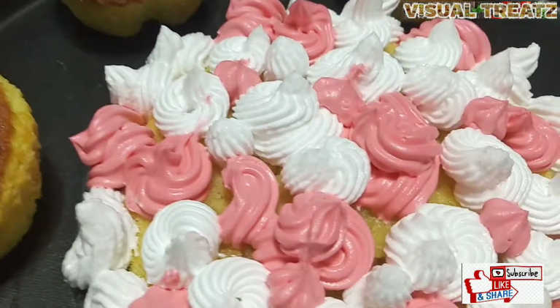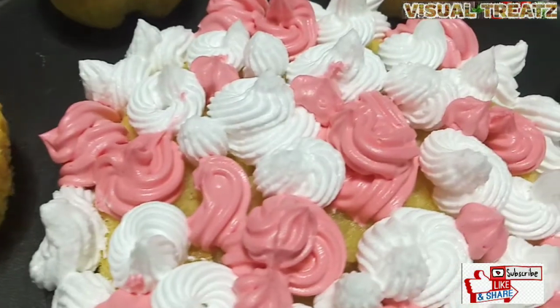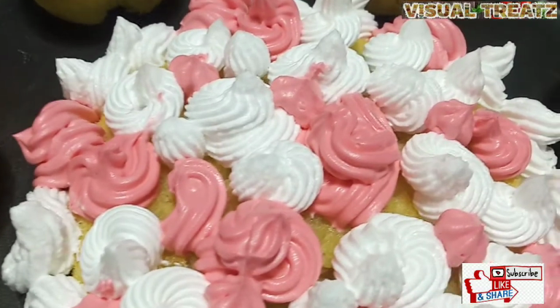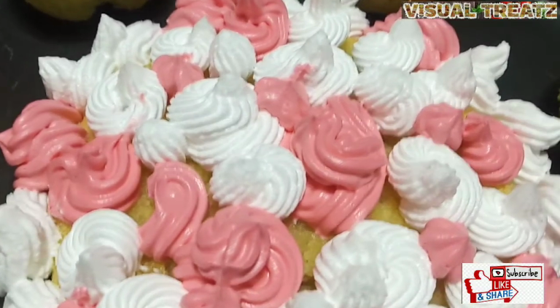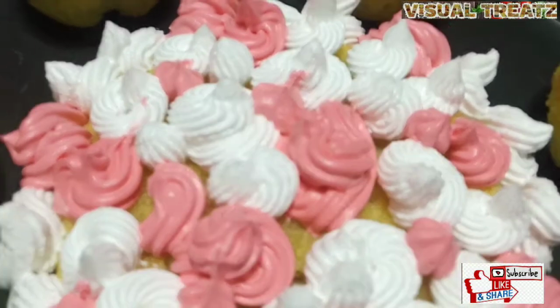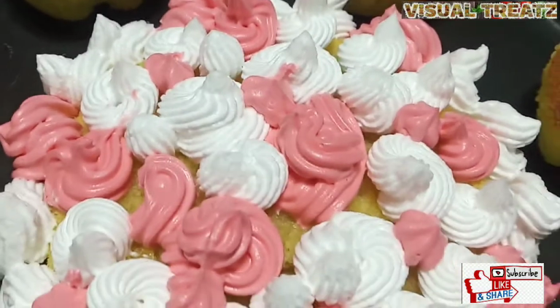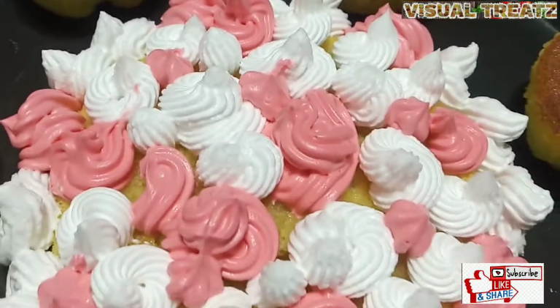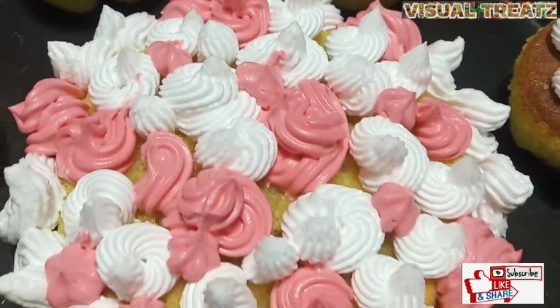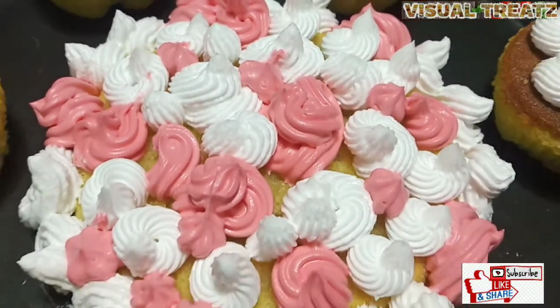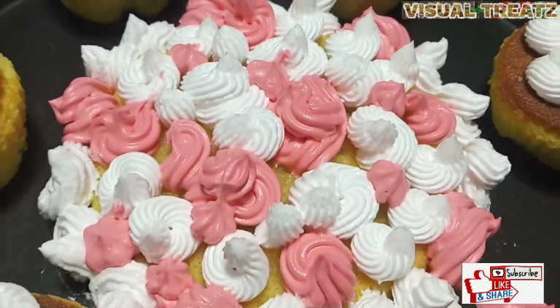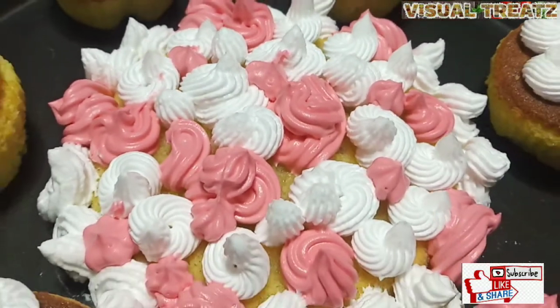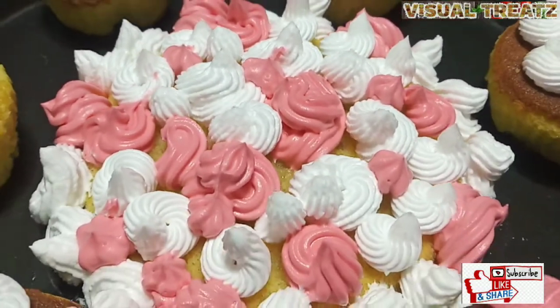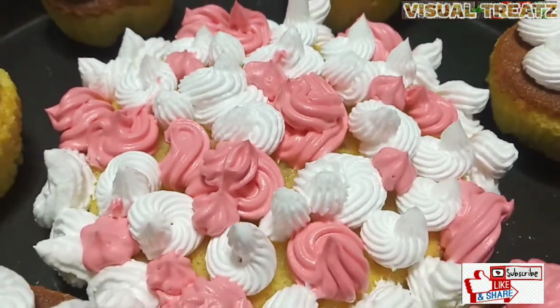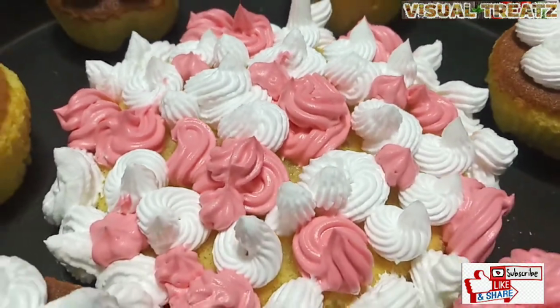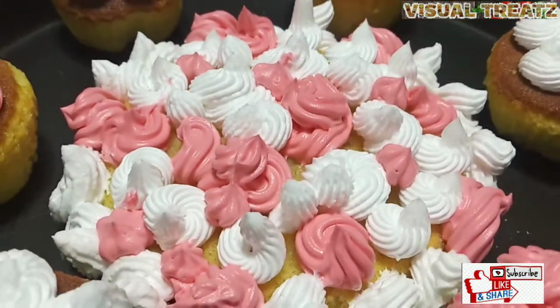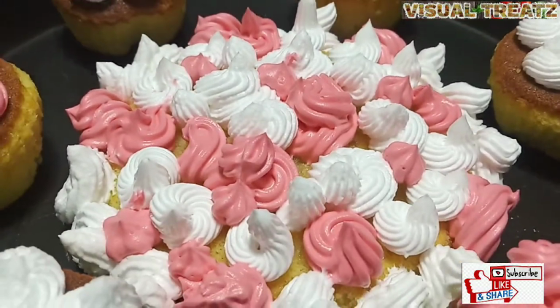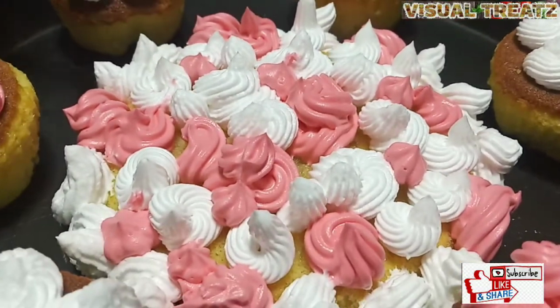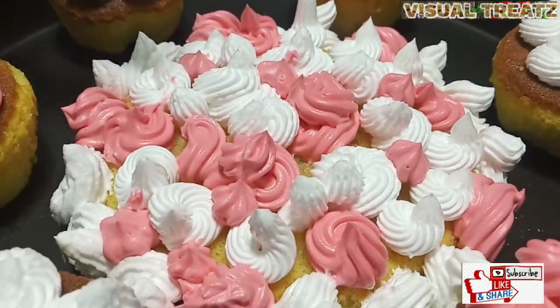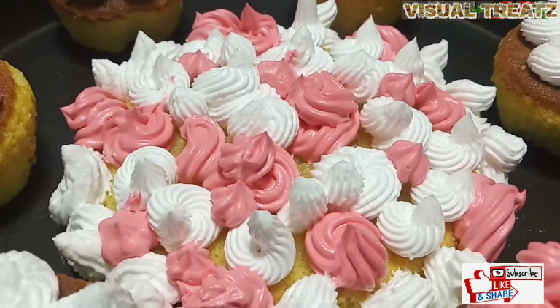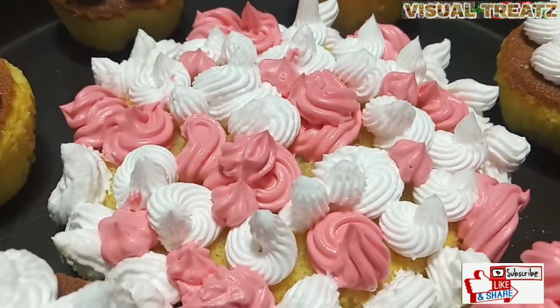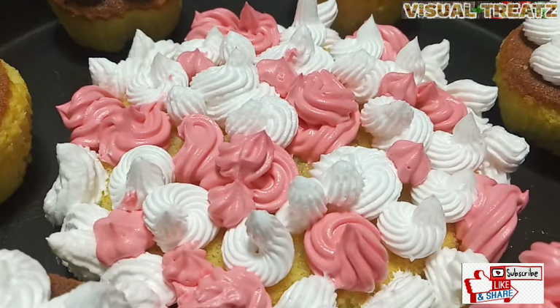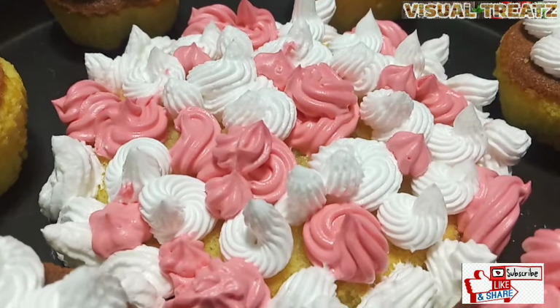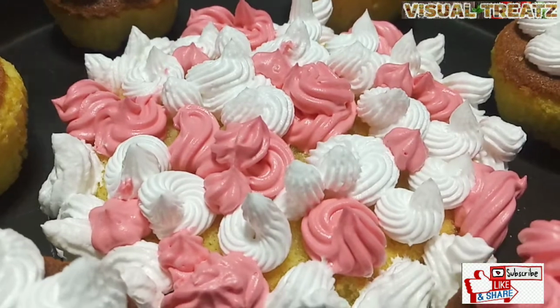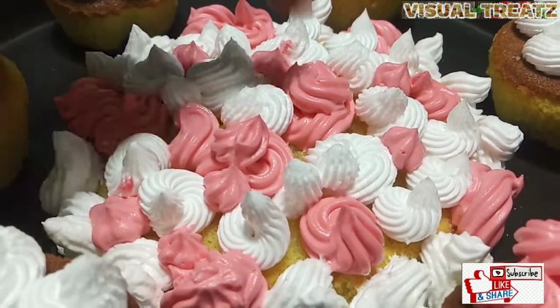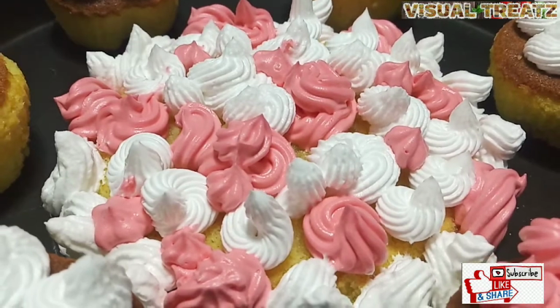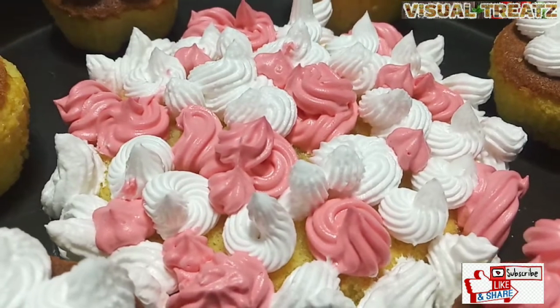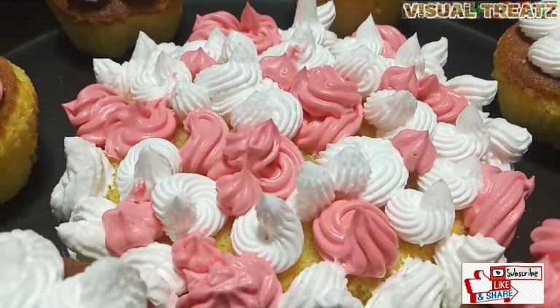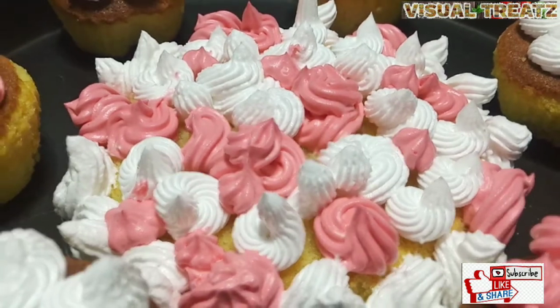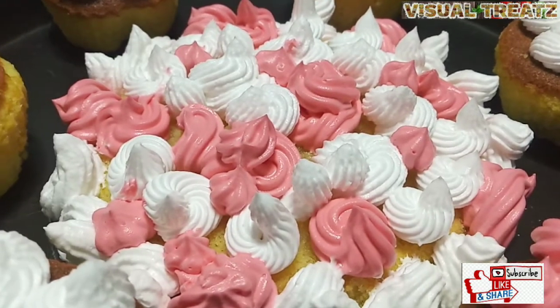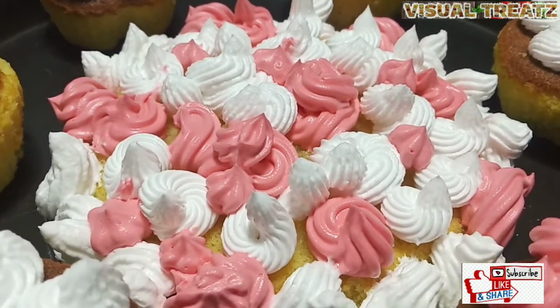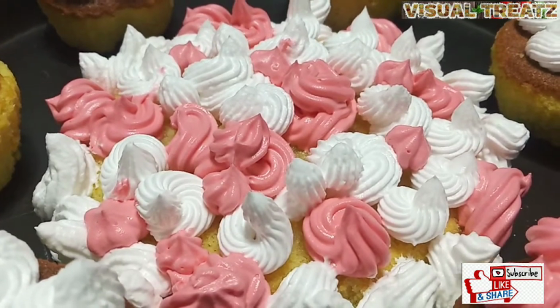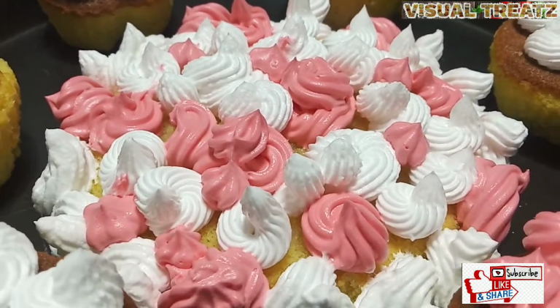Hi friends, welcome to Visual Trees. We are going to make cupcakes.